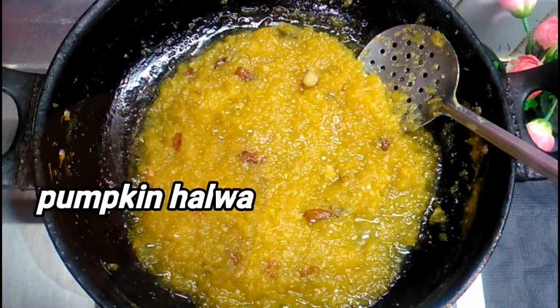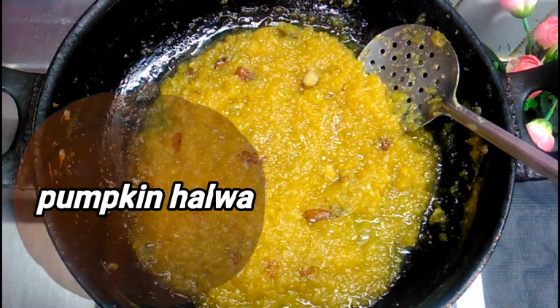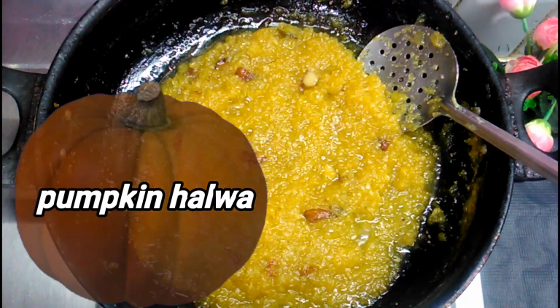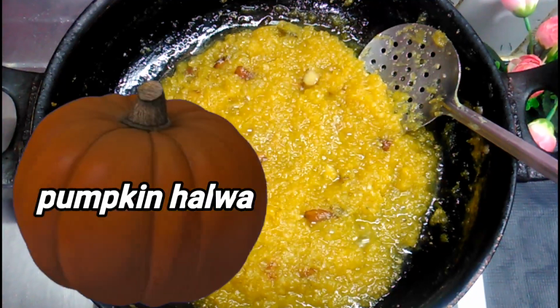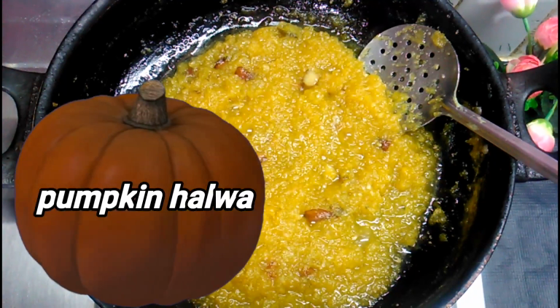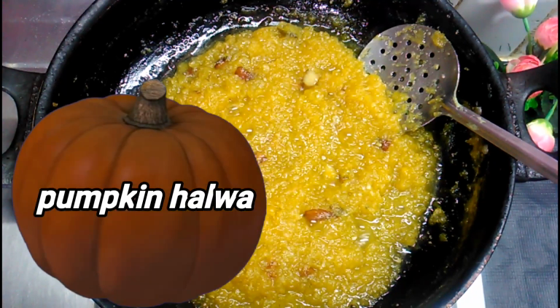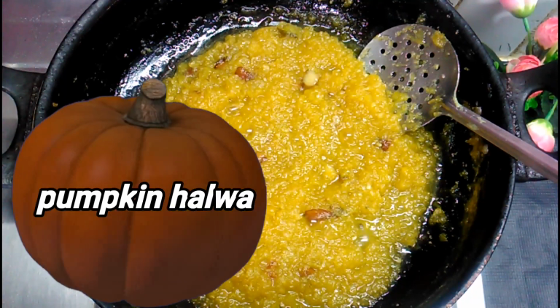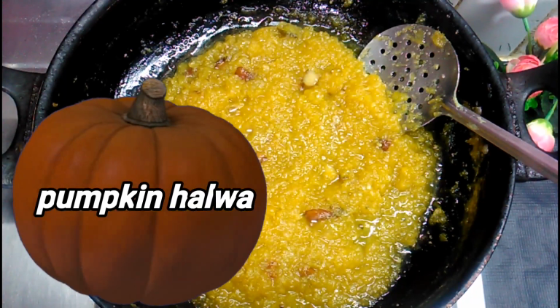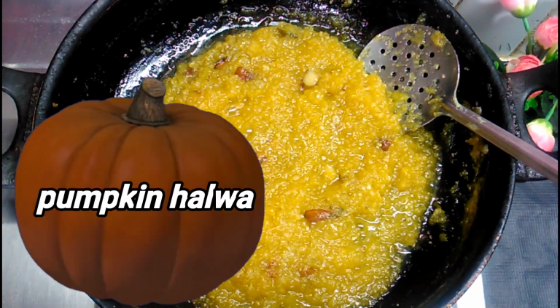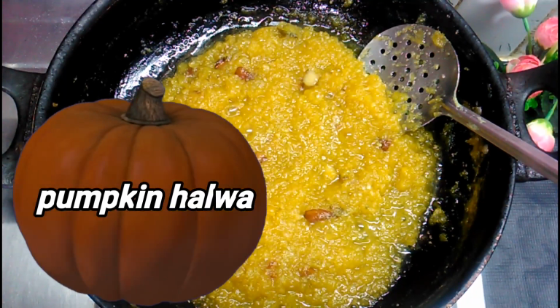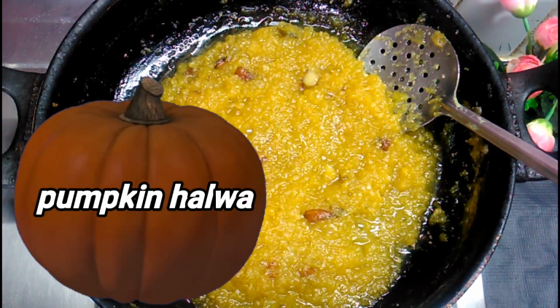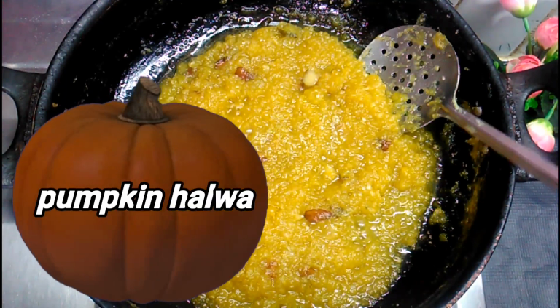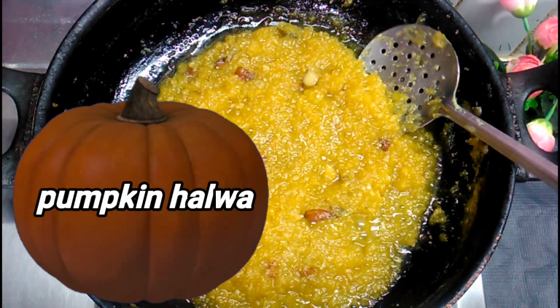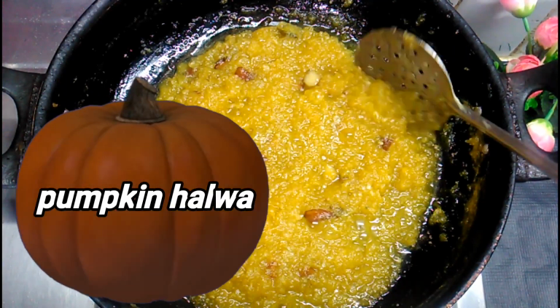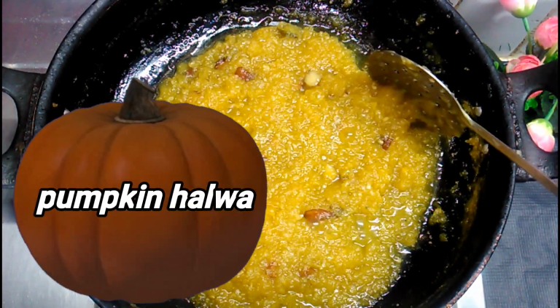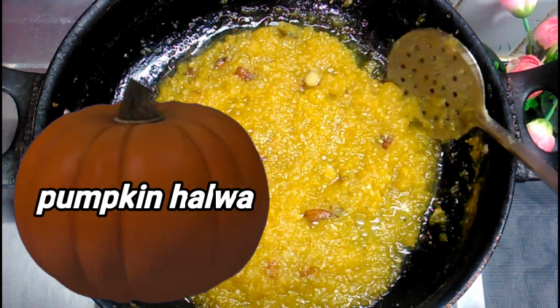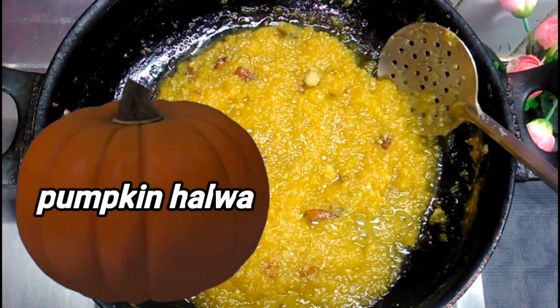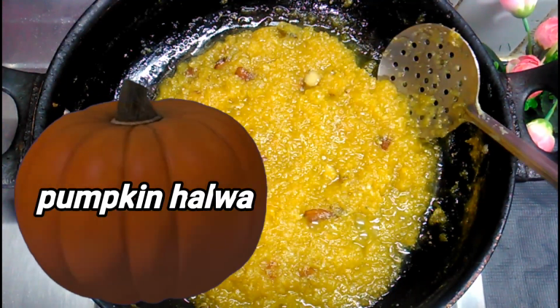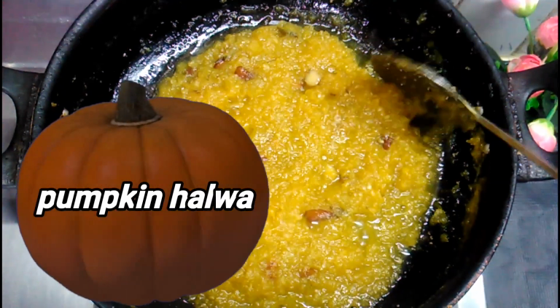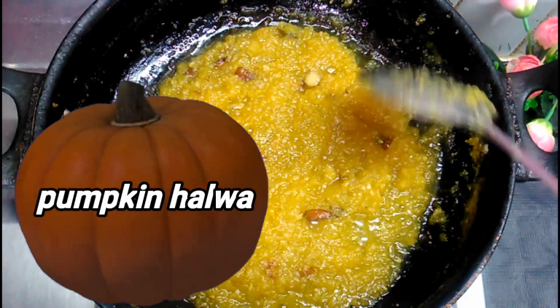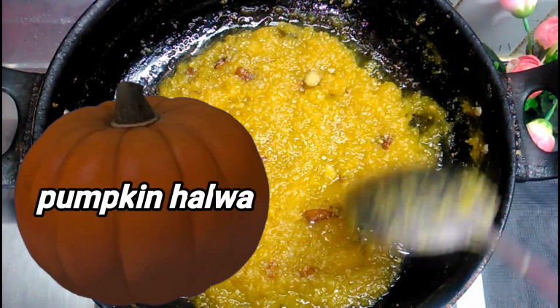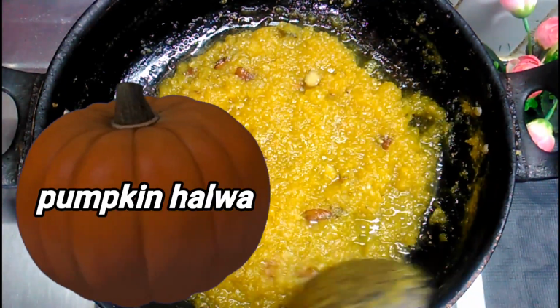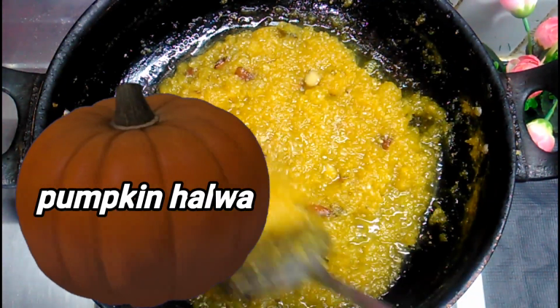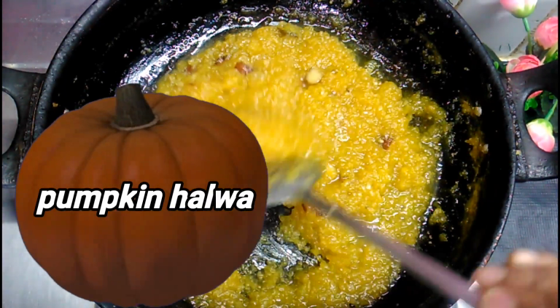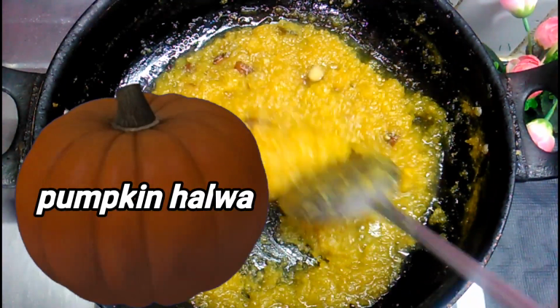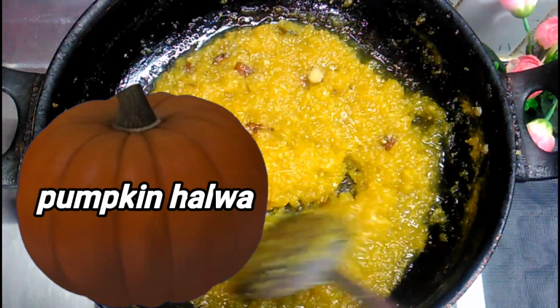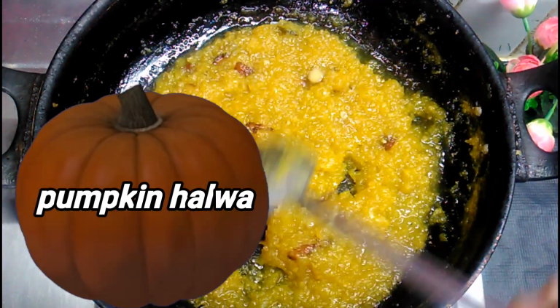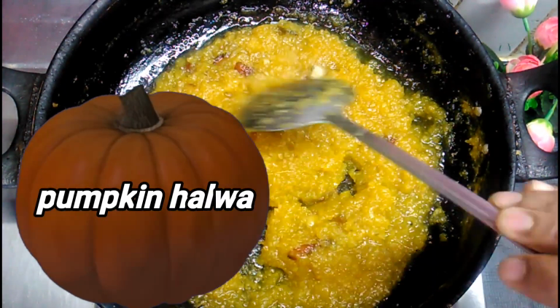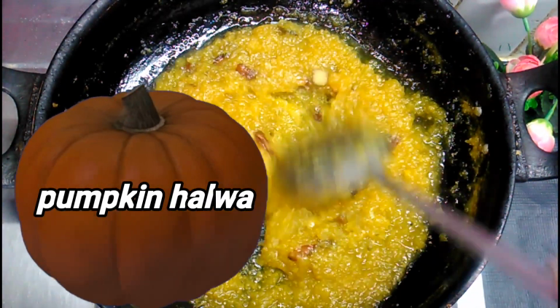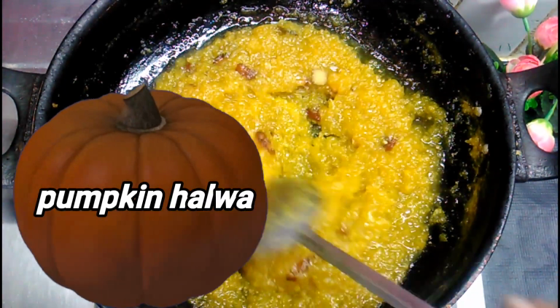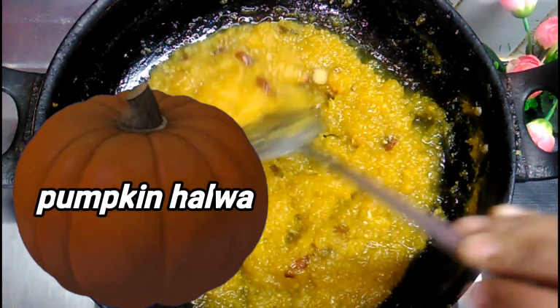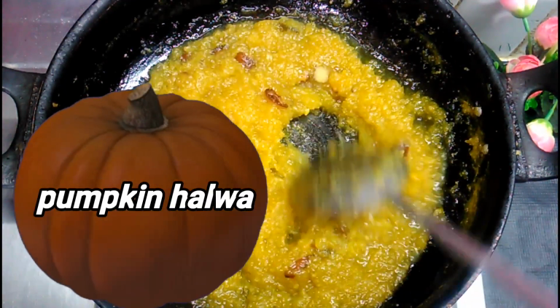Hi Friends! This is our kitchen. Let's see how it is made.